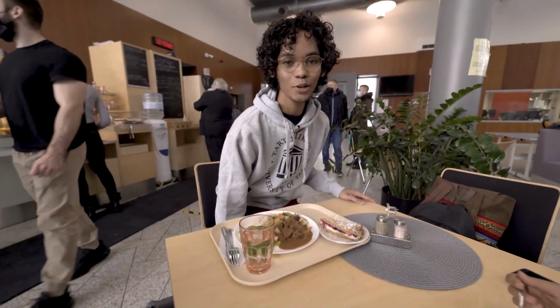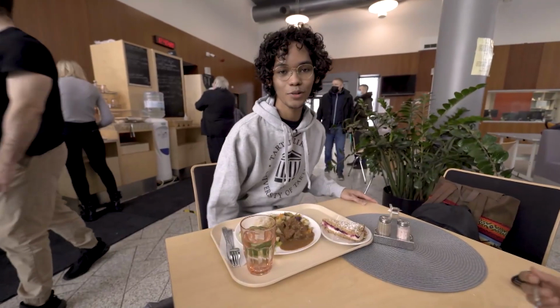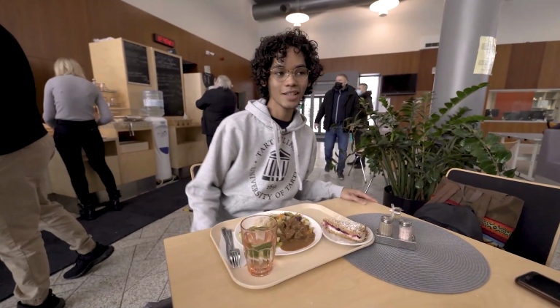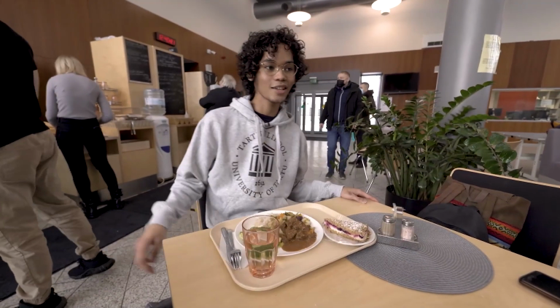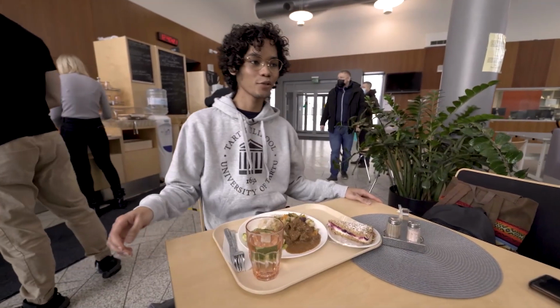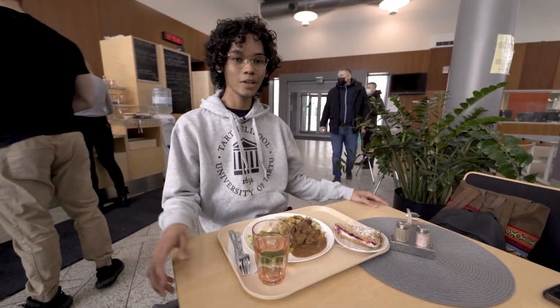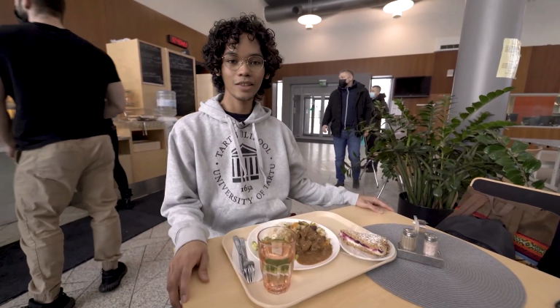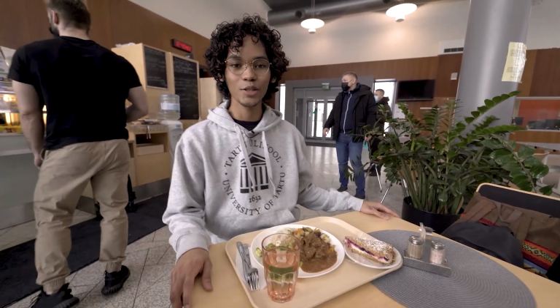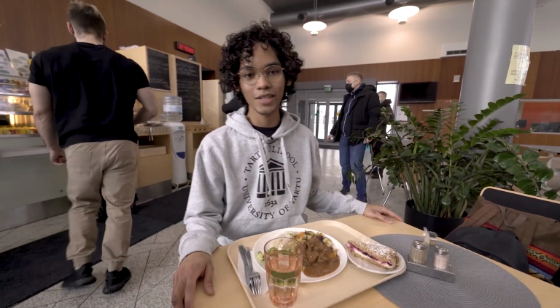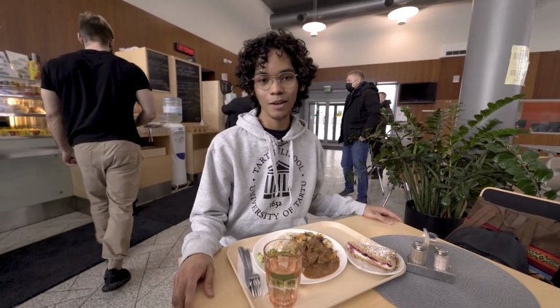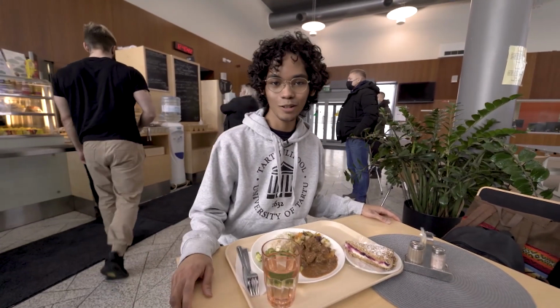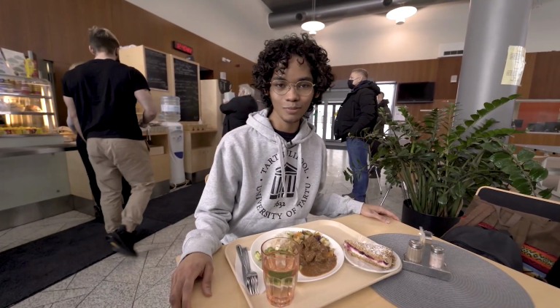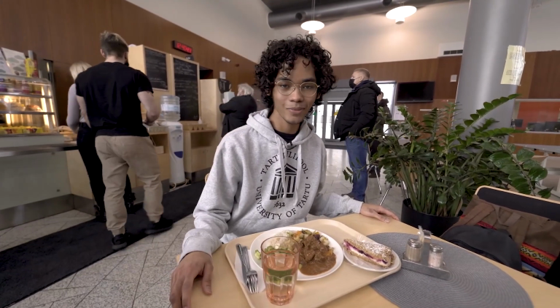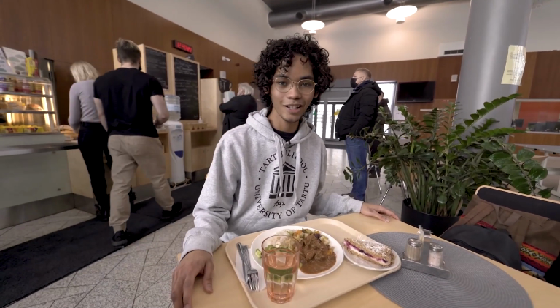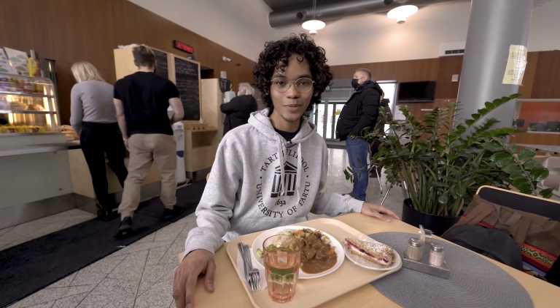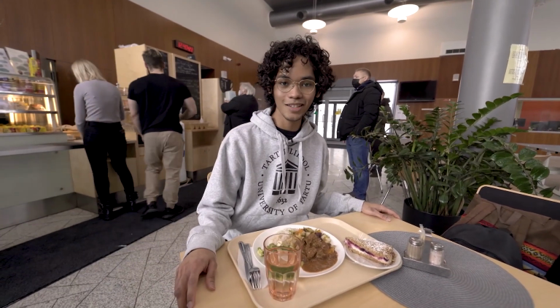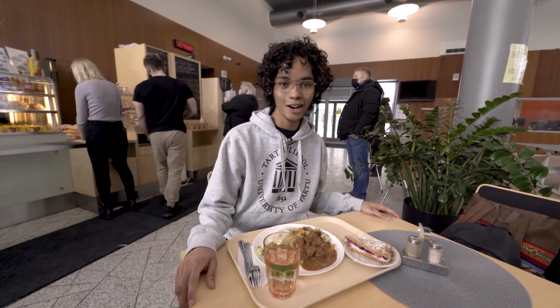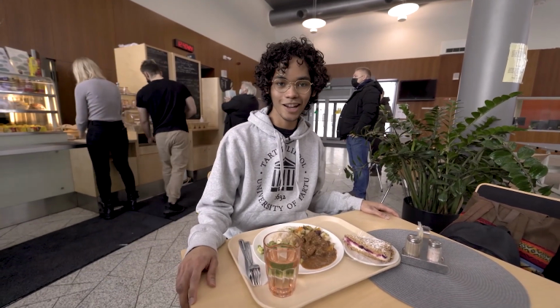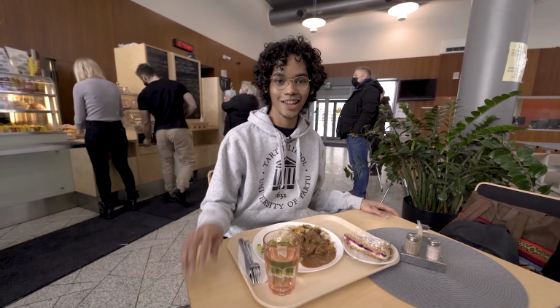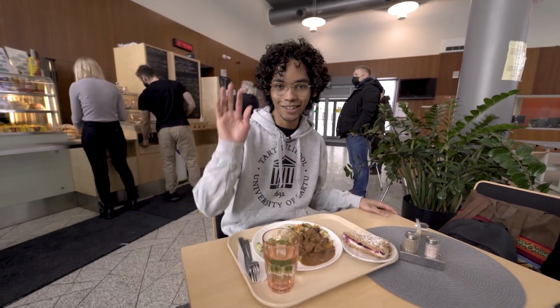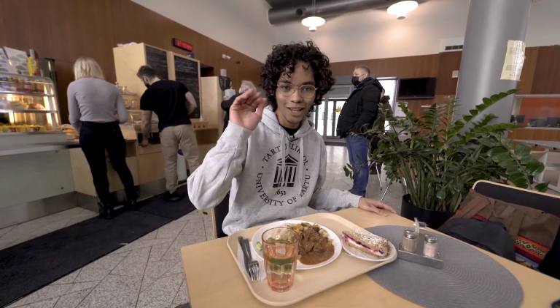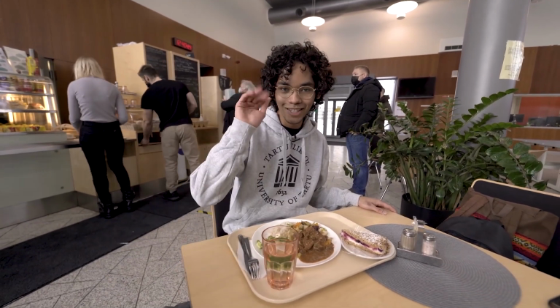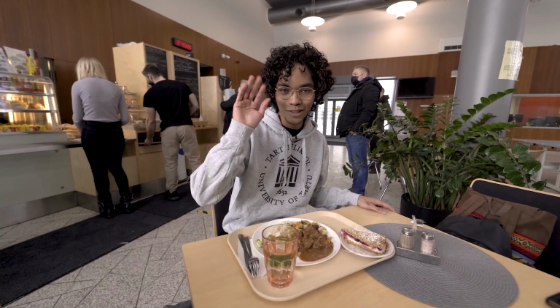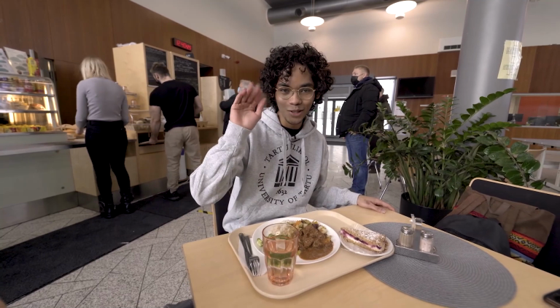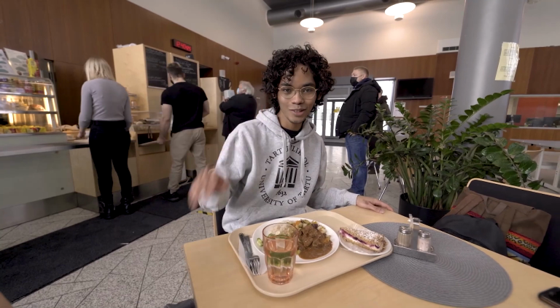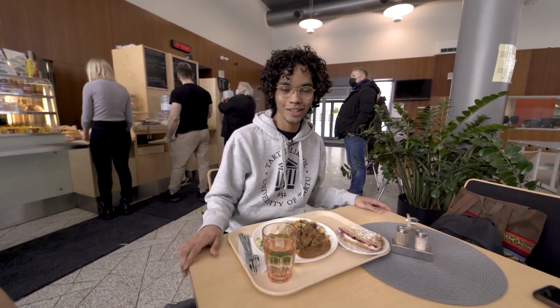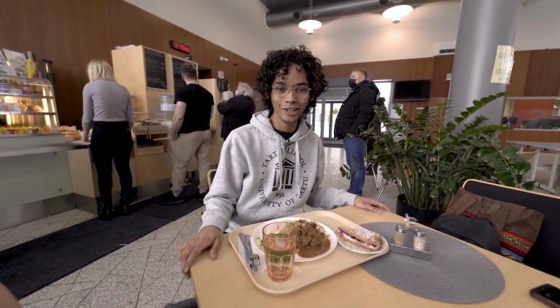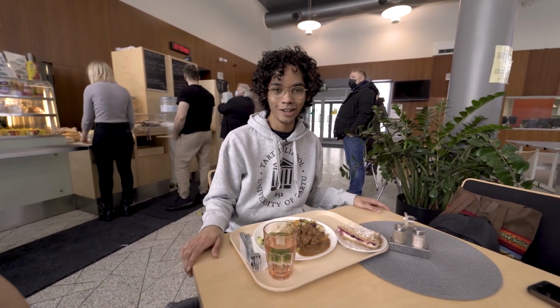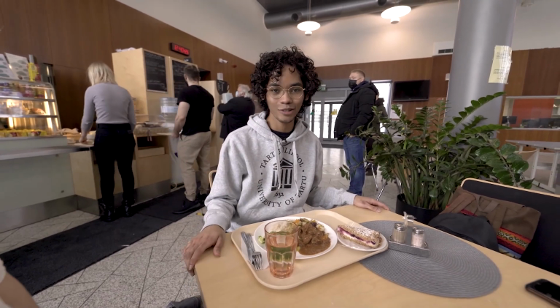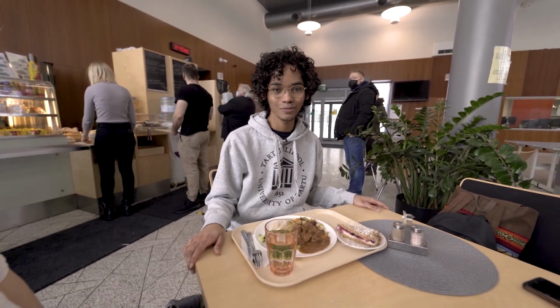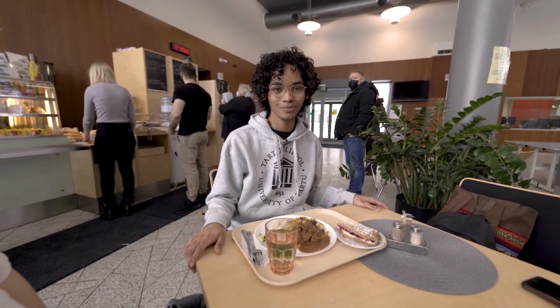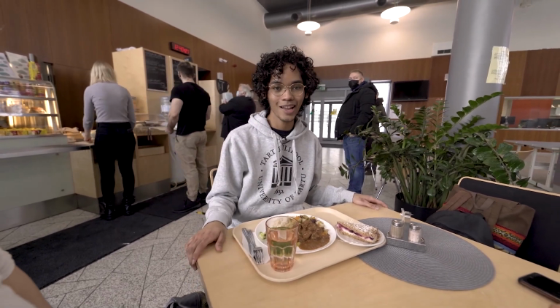That's it for me. This was Kemicum. My name is Hazar, and see you soon here in Tartu. Bye.